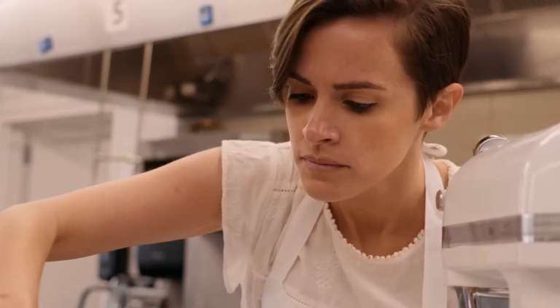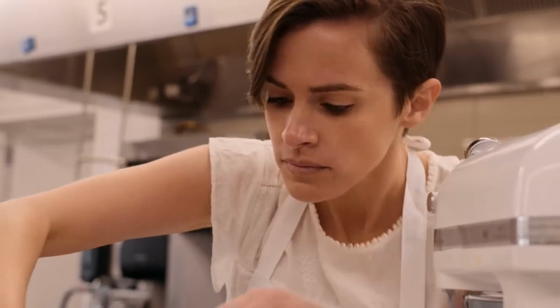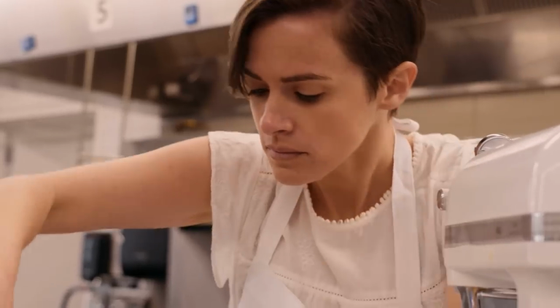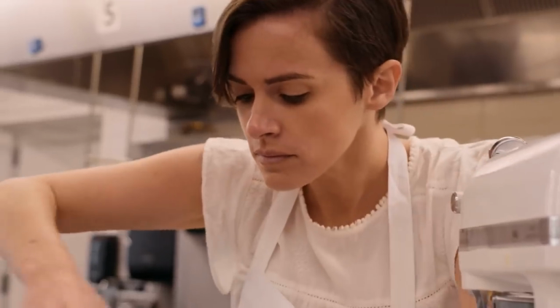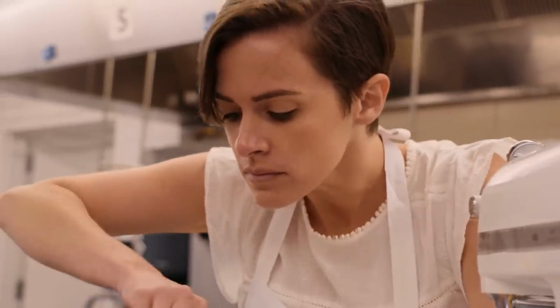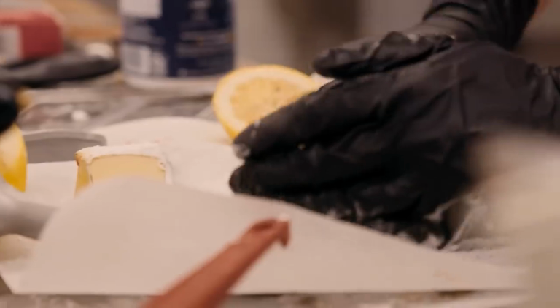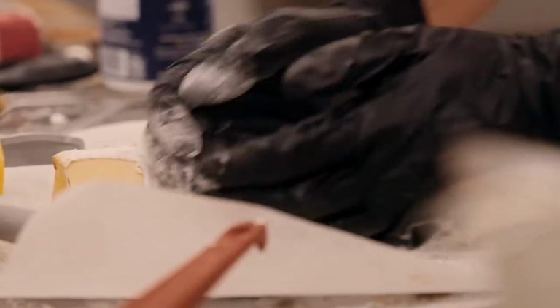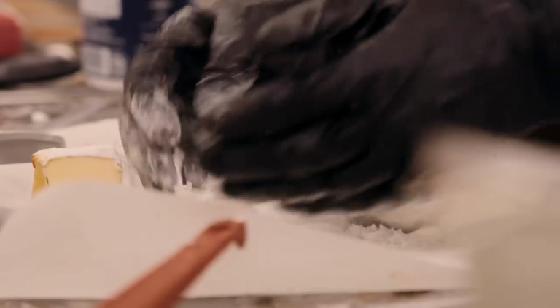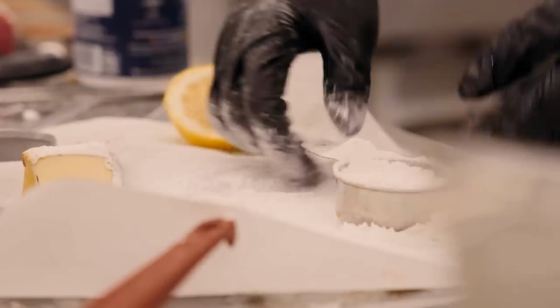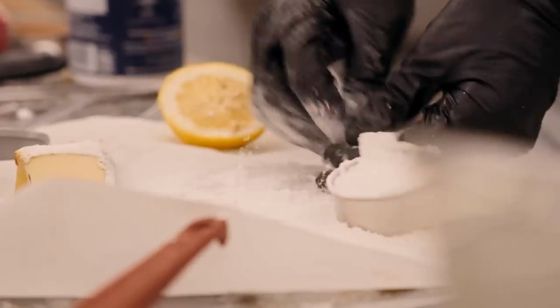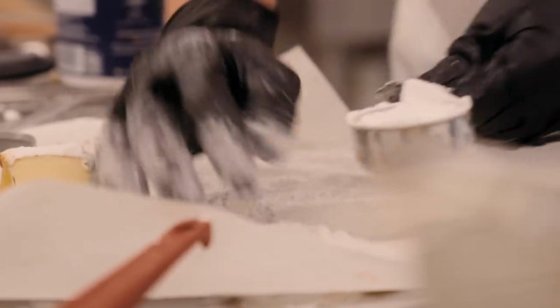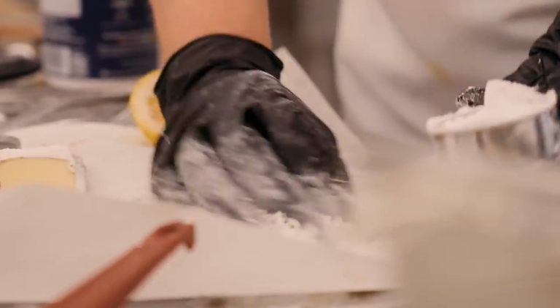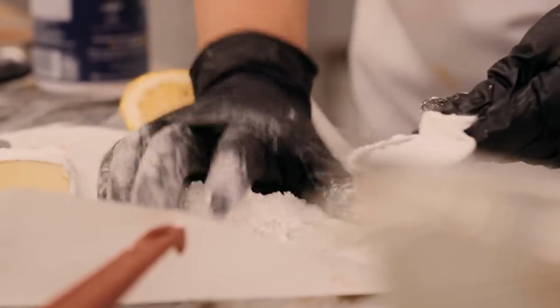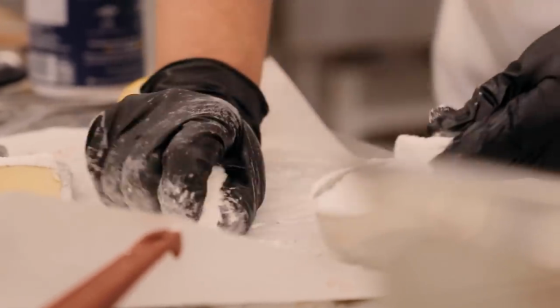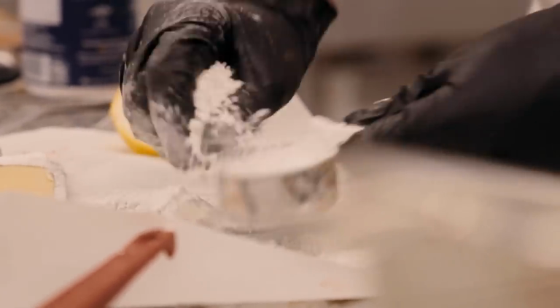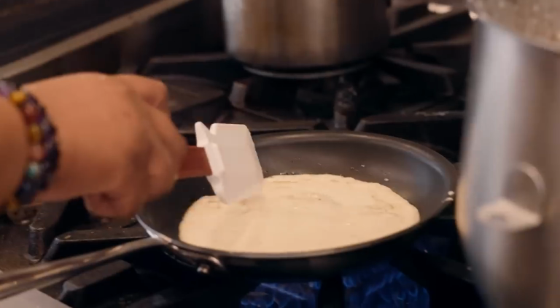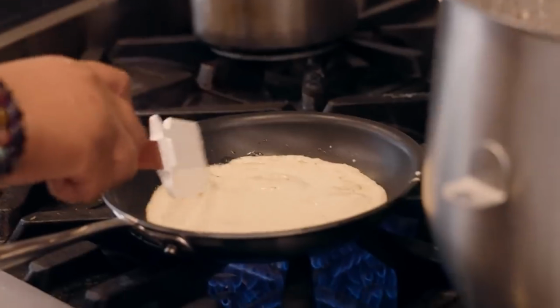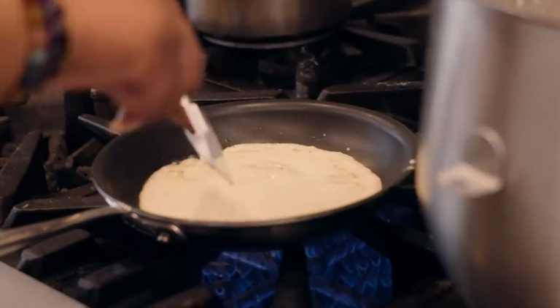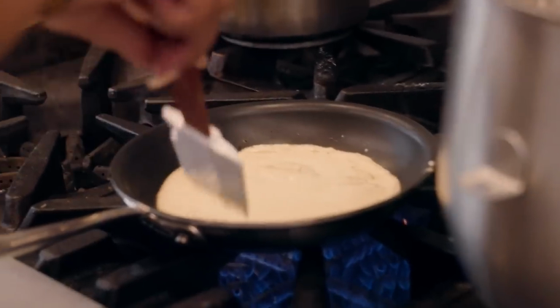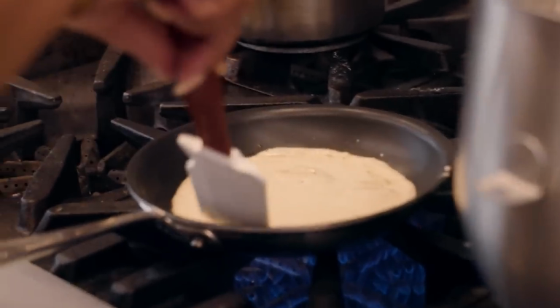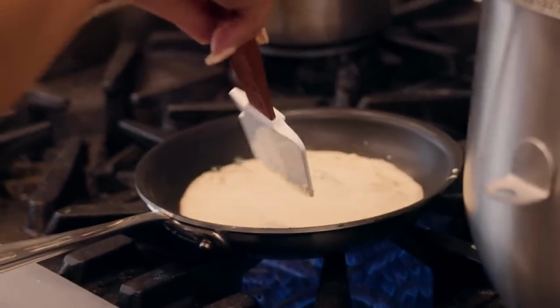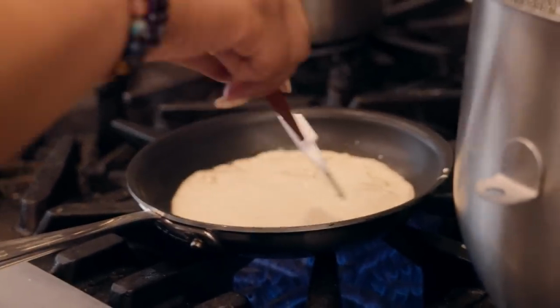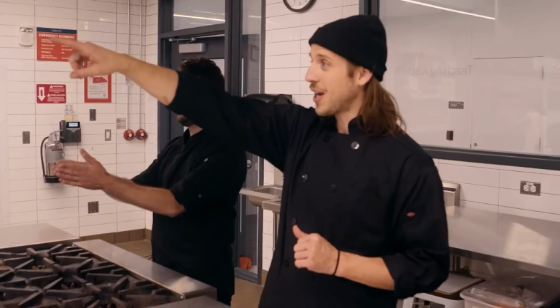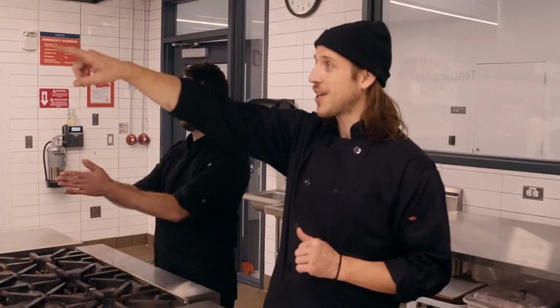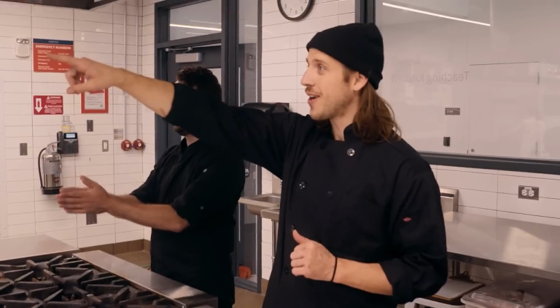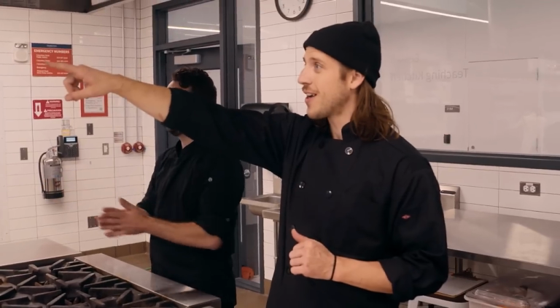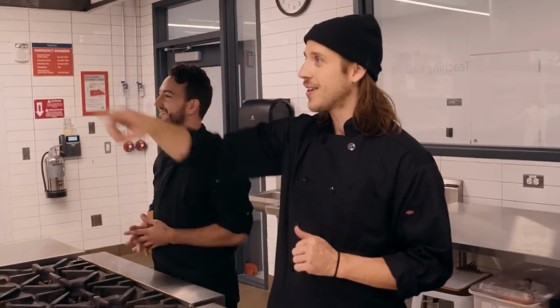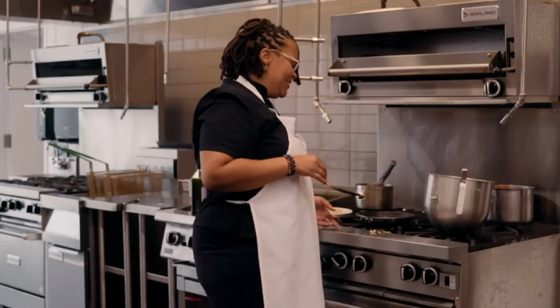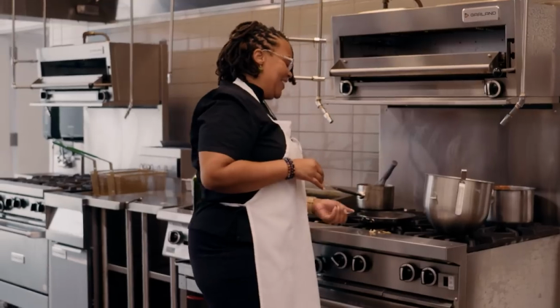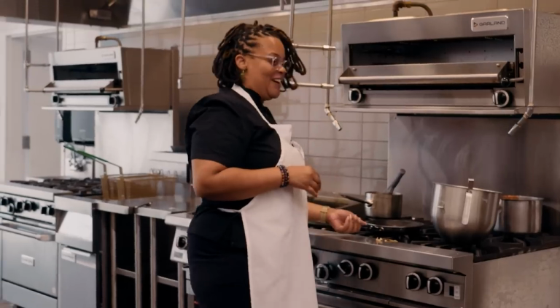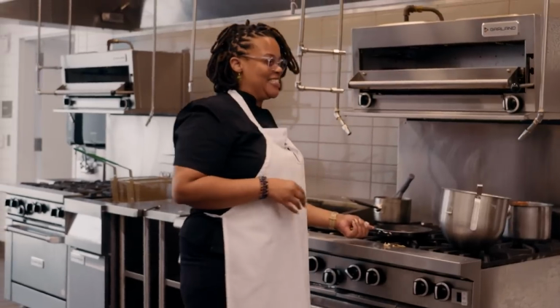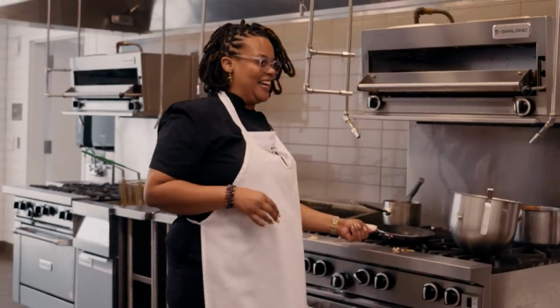Chef Noel, is that a grimace back there? I've got some crepes going on so I'm good right now. I'm excited.